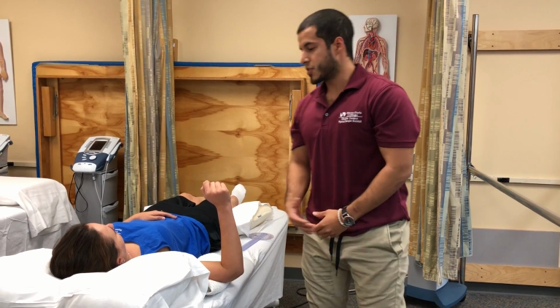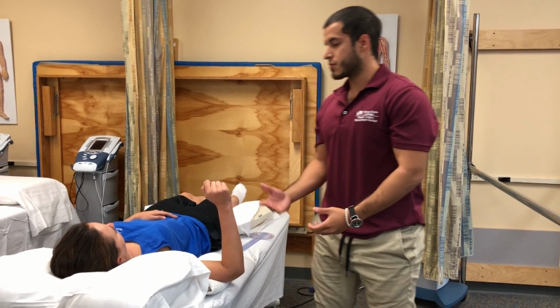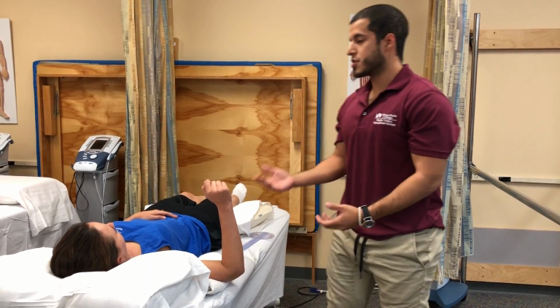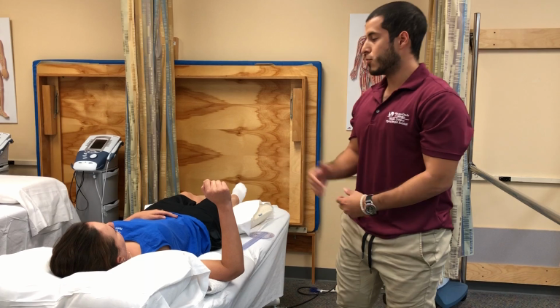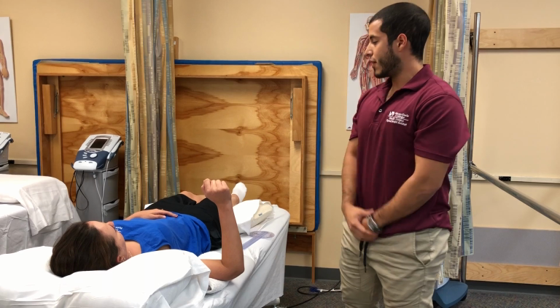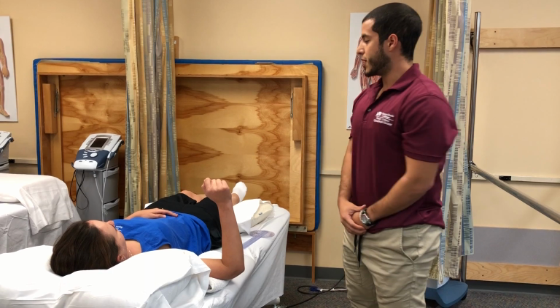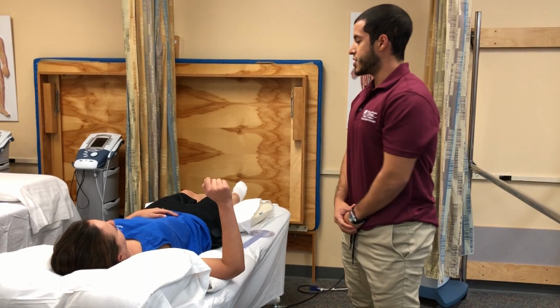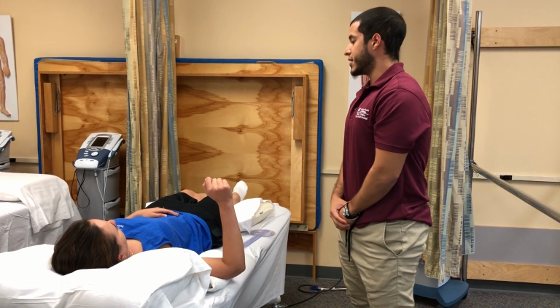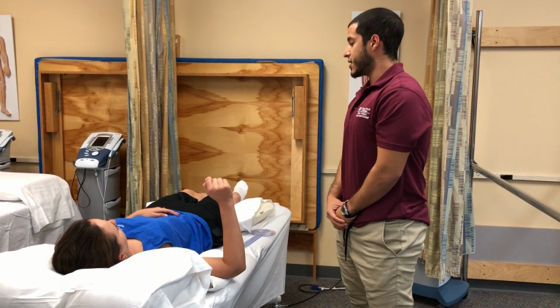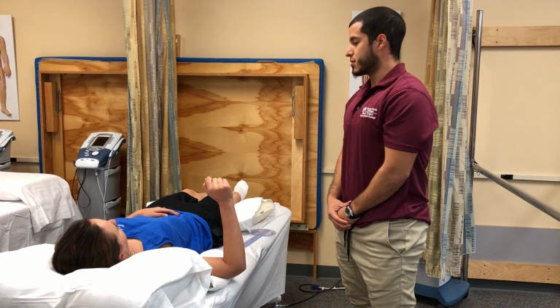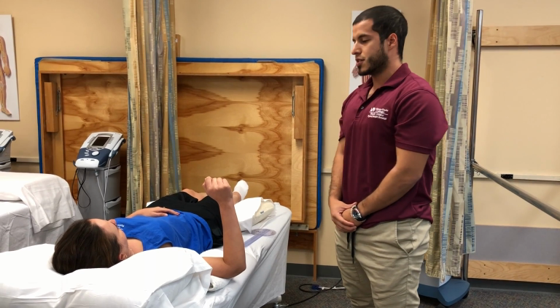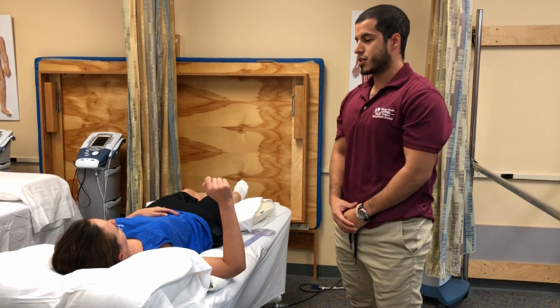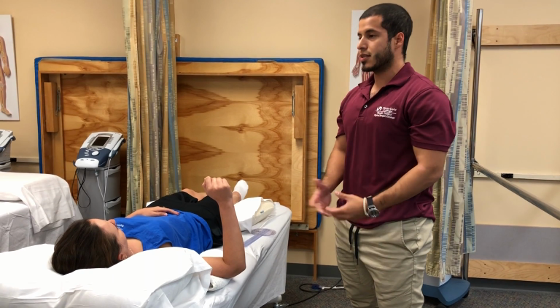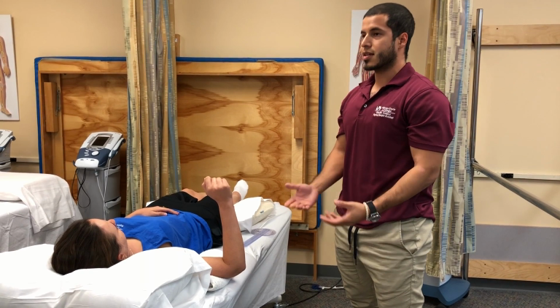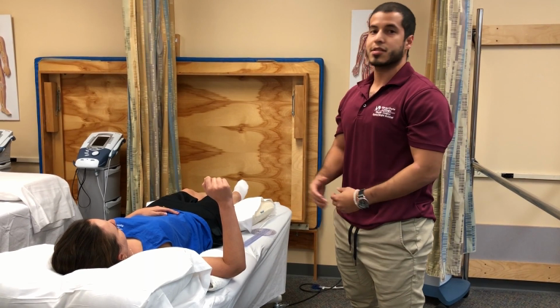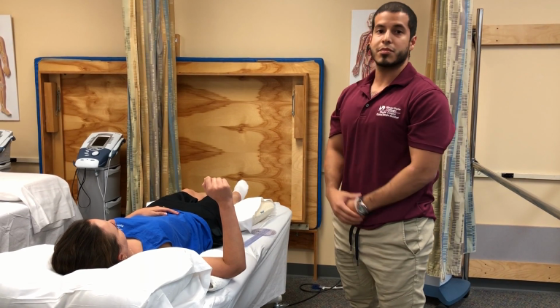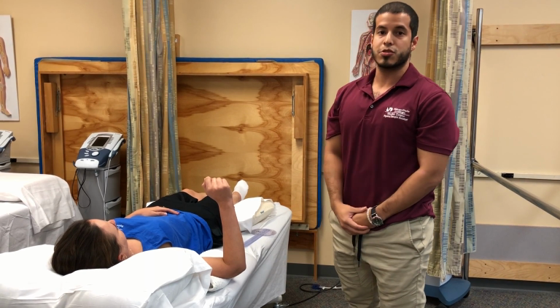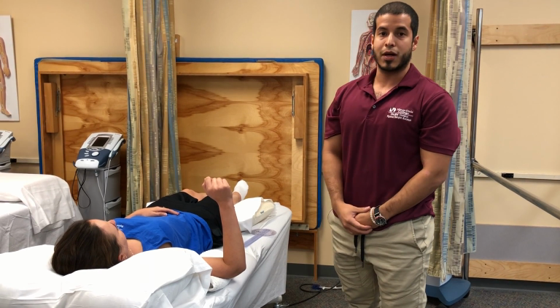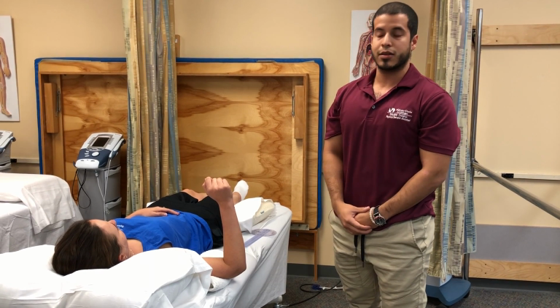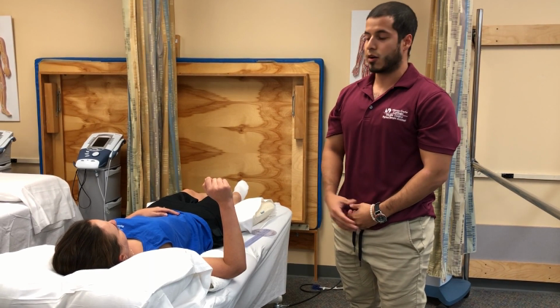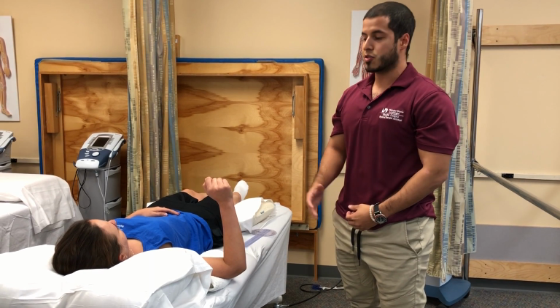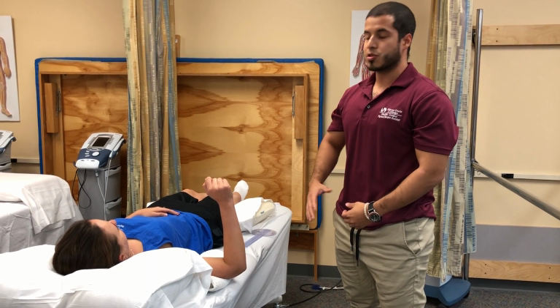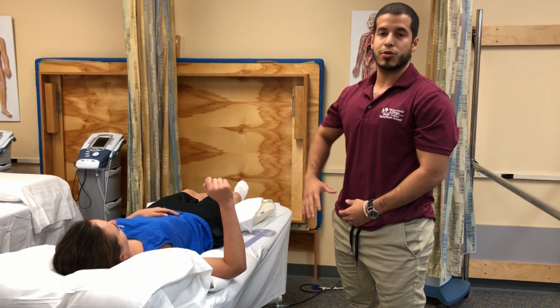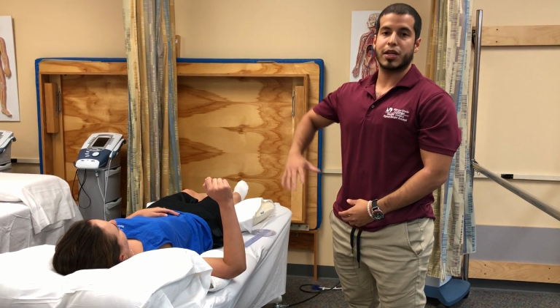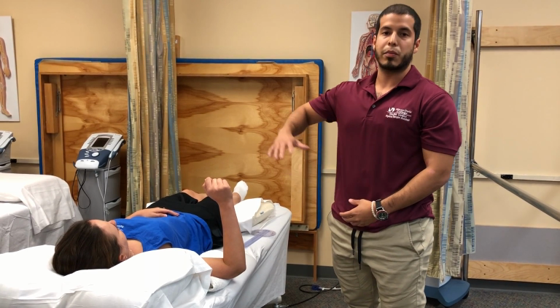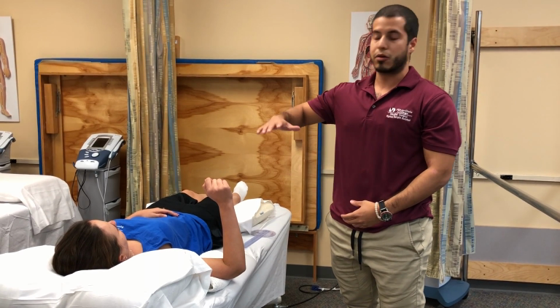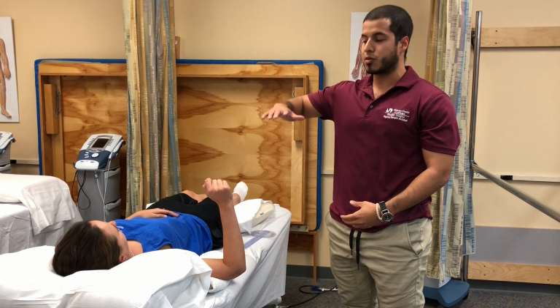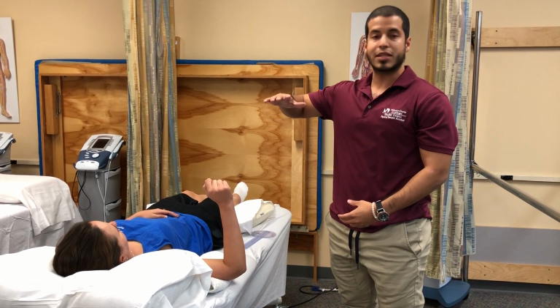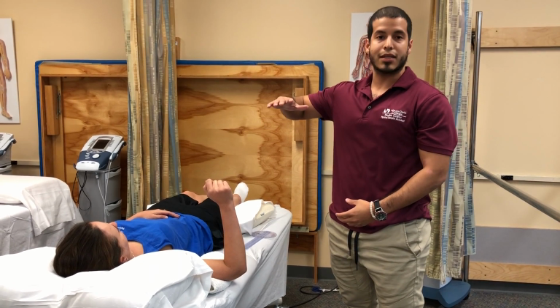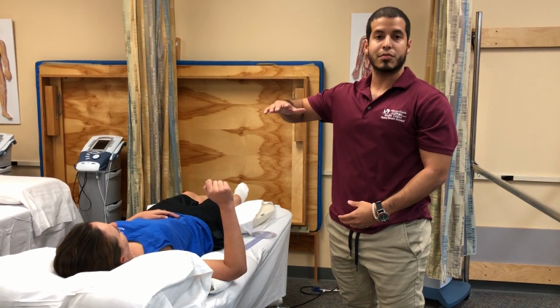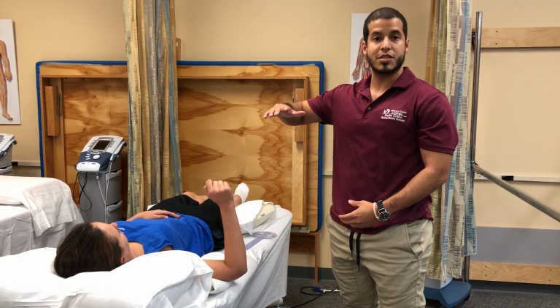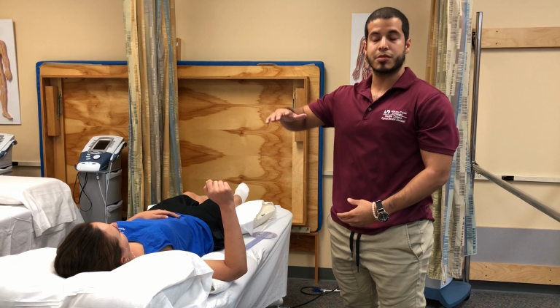First things first, you want to have the patient in the testing position. In this case it's going to be supine, with the shoulder in about a 90-90 position.